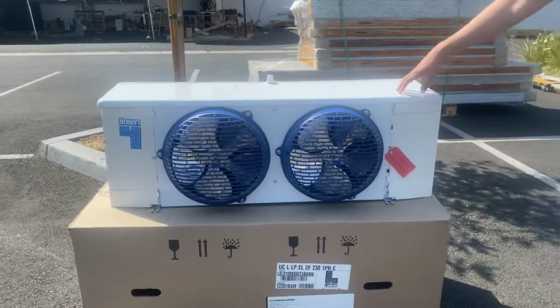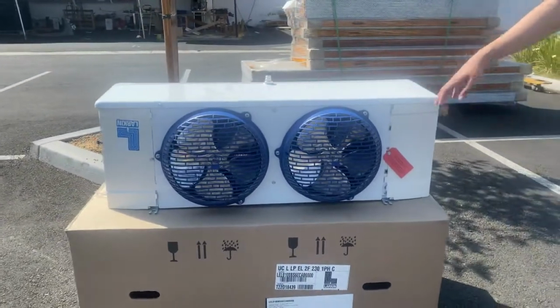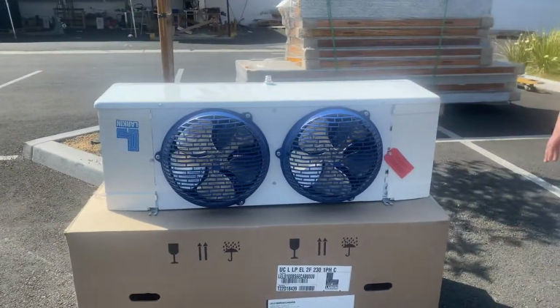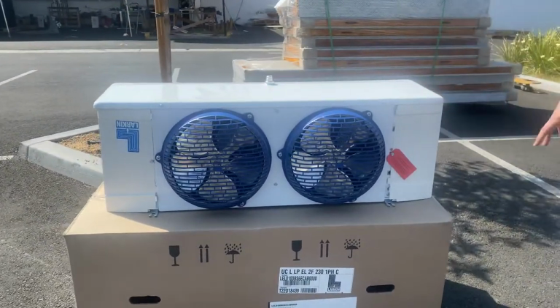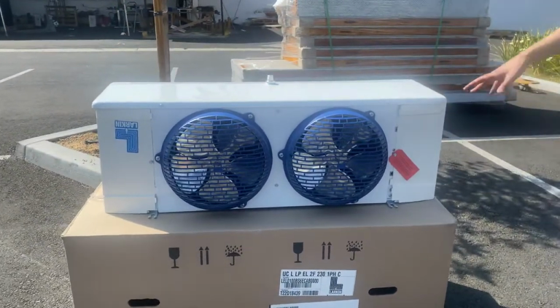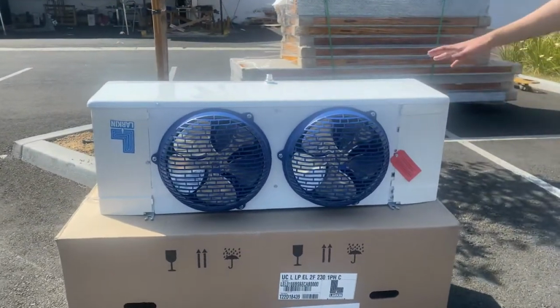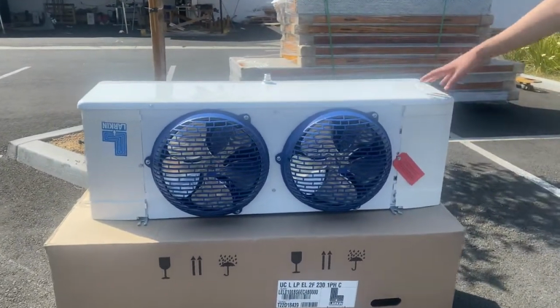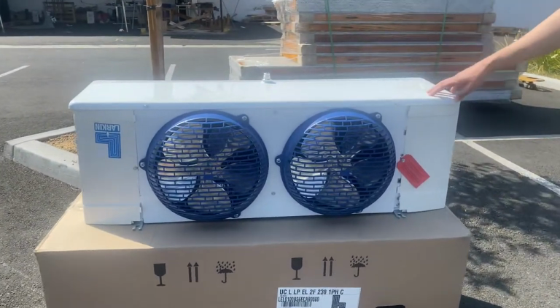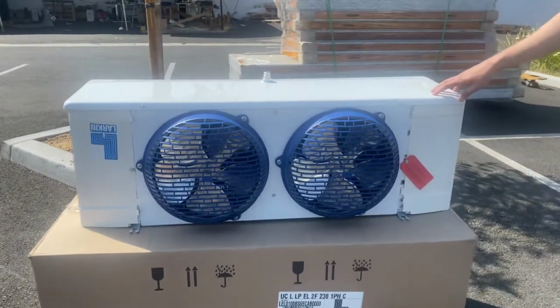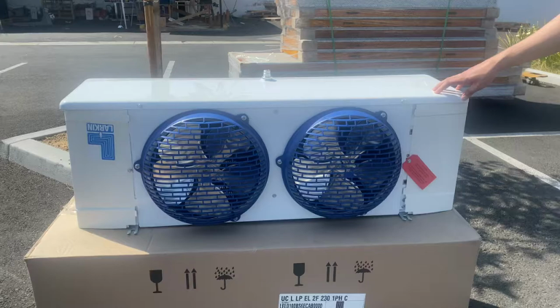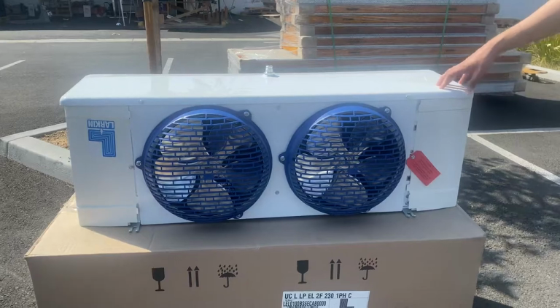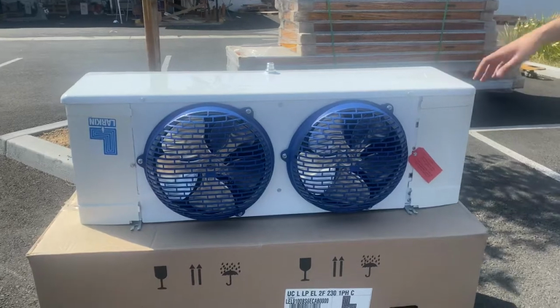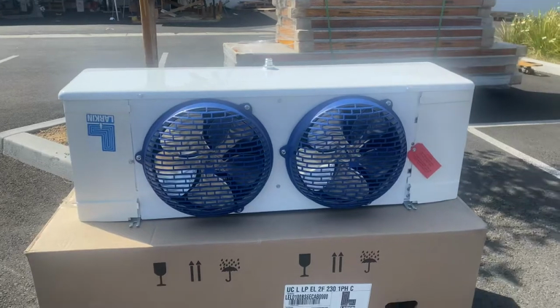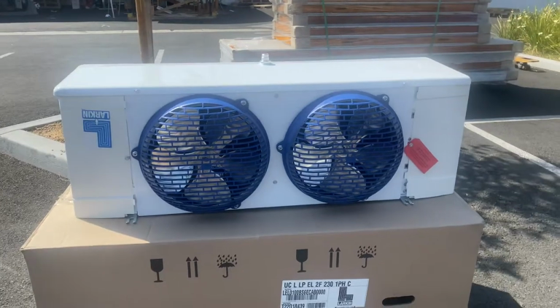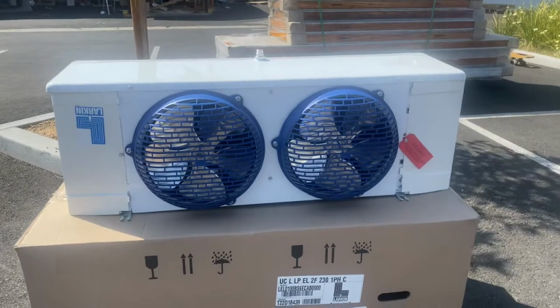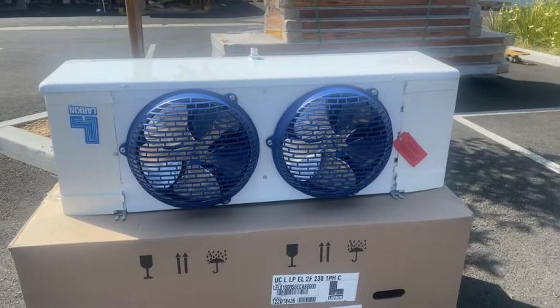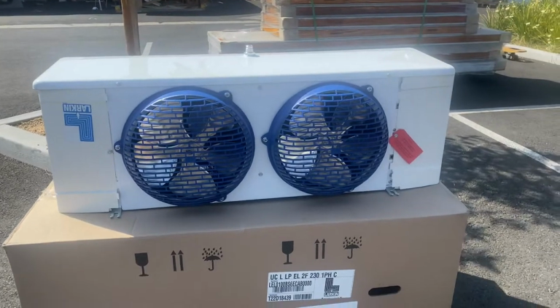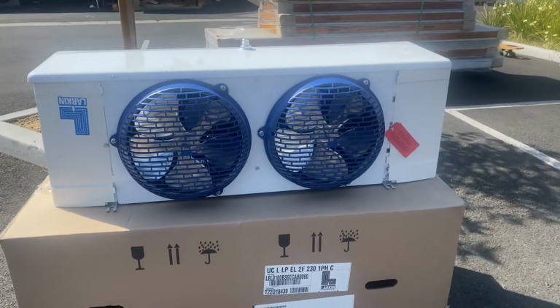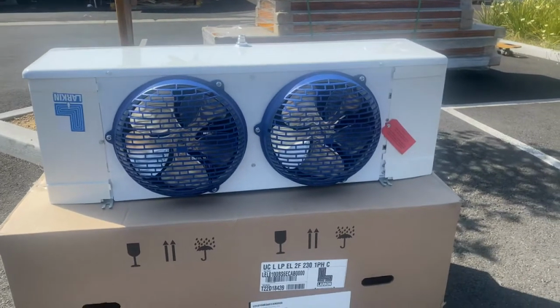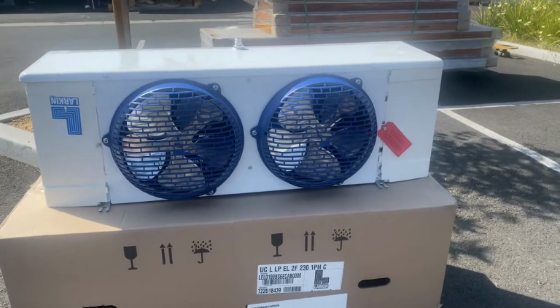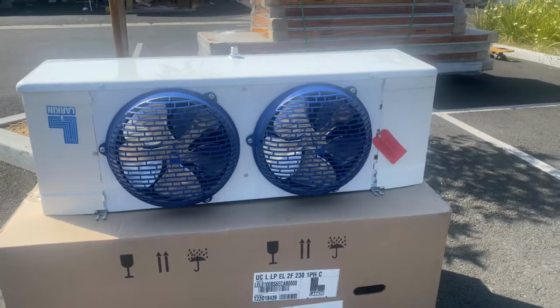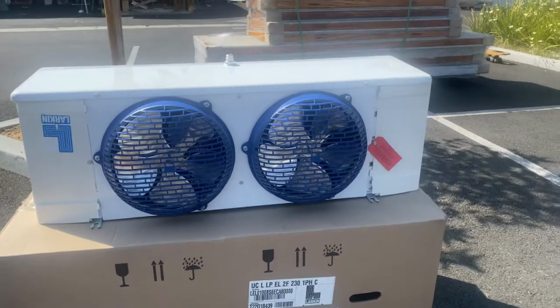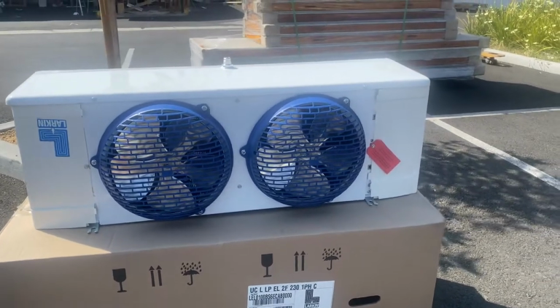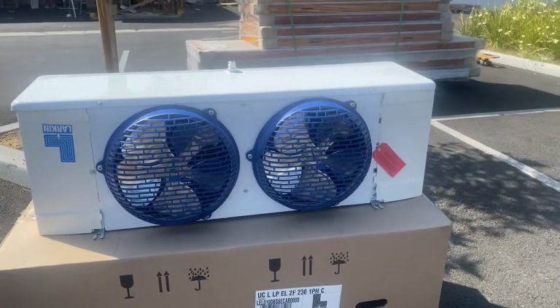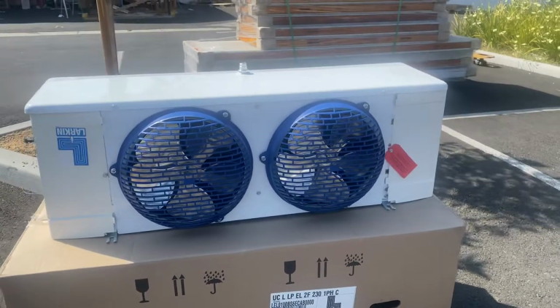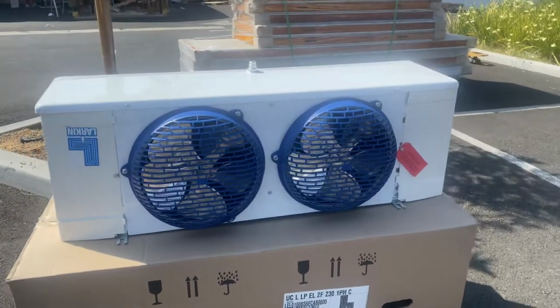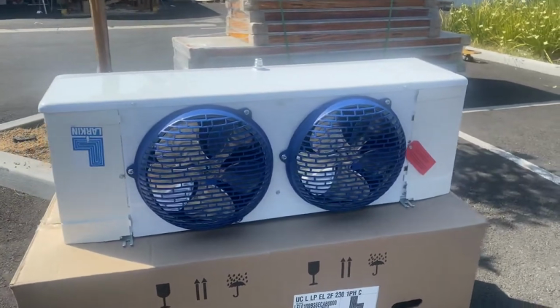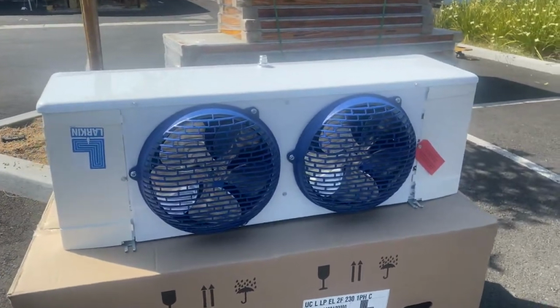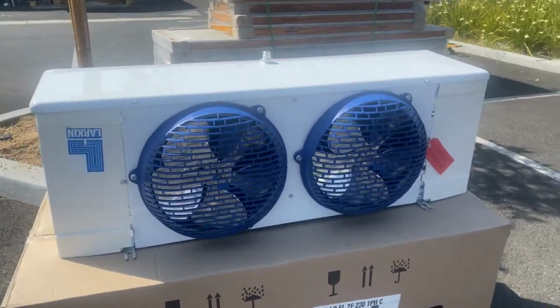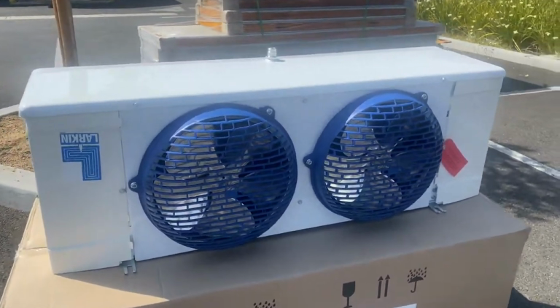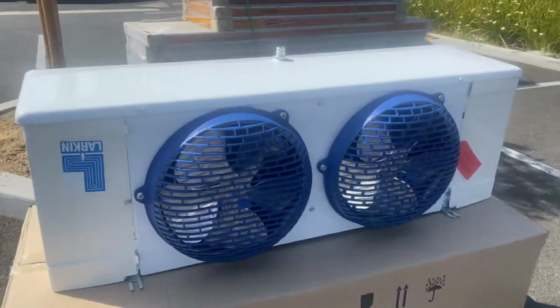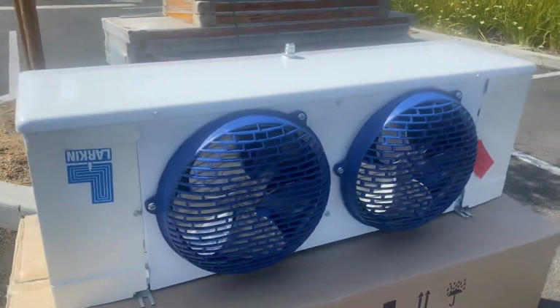It's a two horsepower unit for freezer. Obviously, you've got both your fans right here on the front.